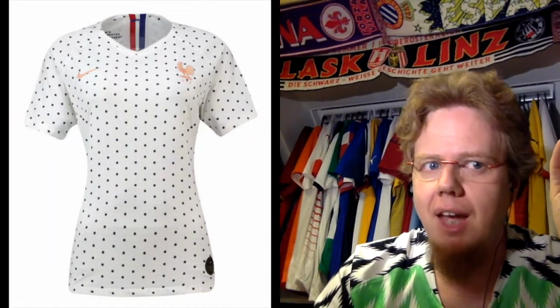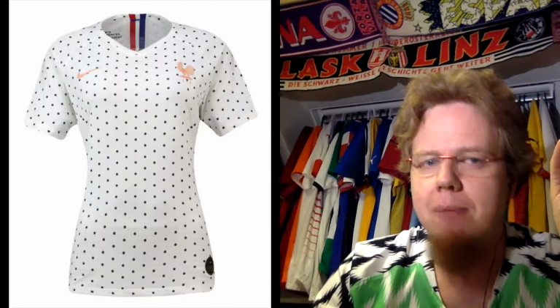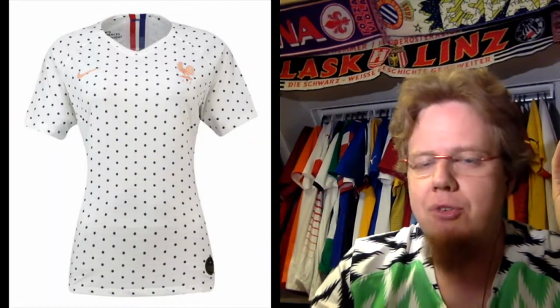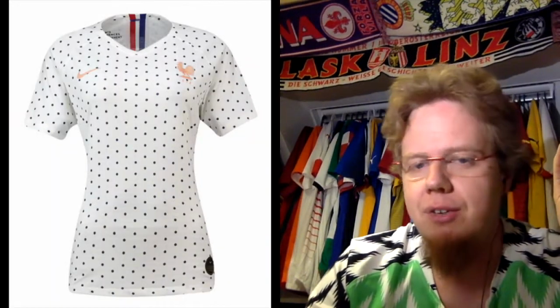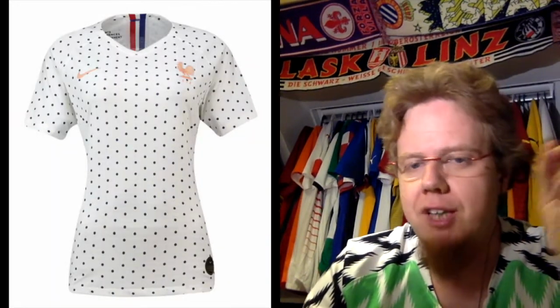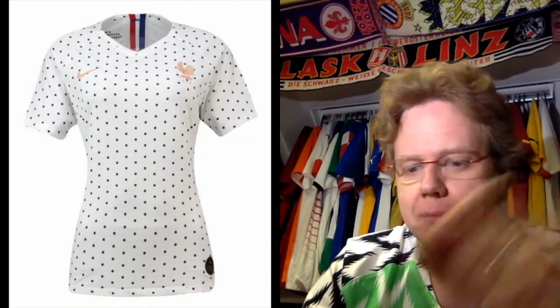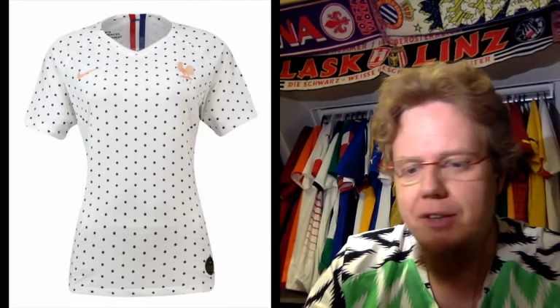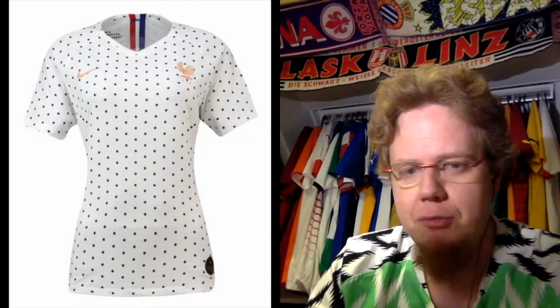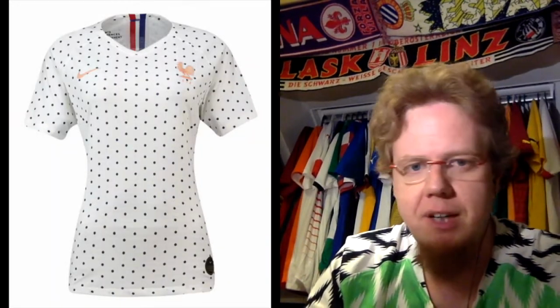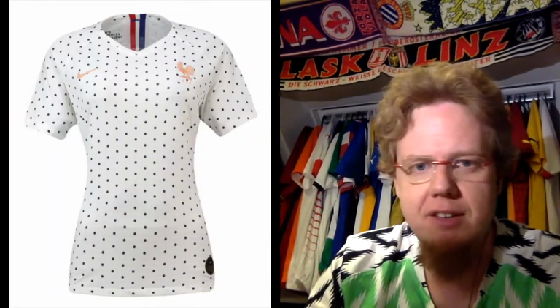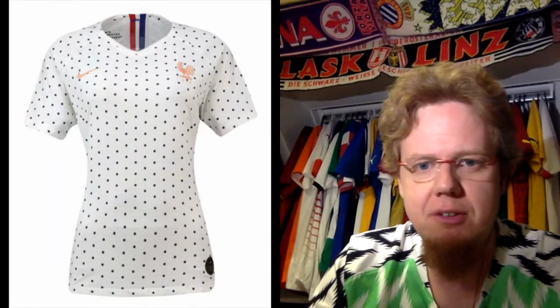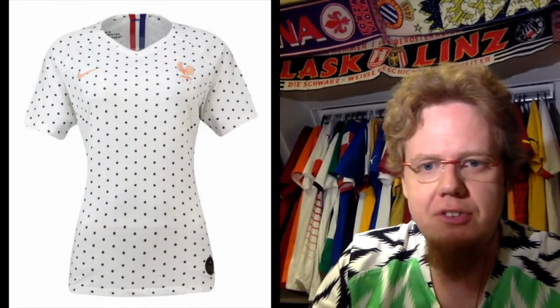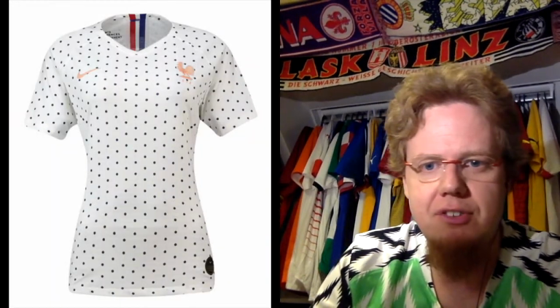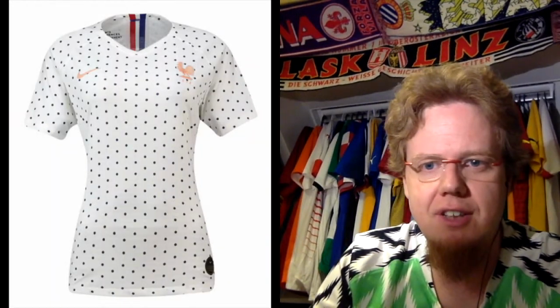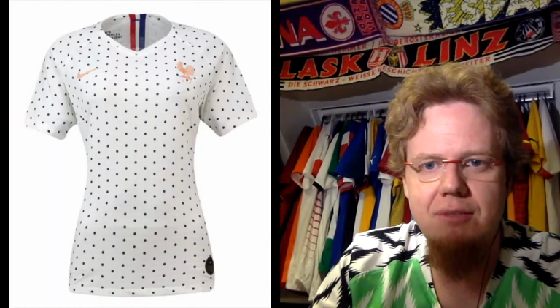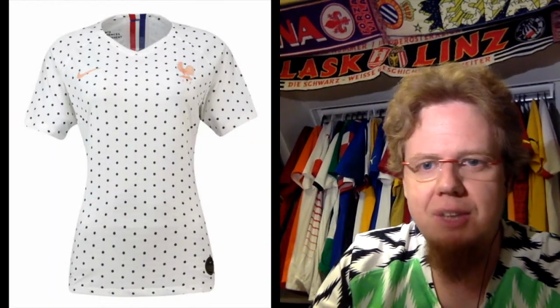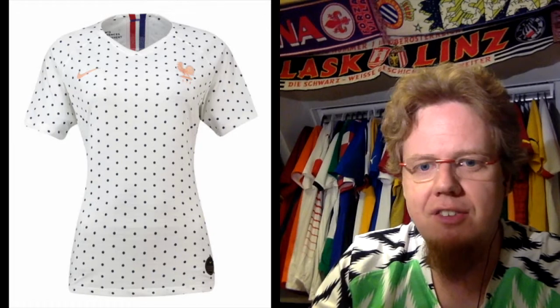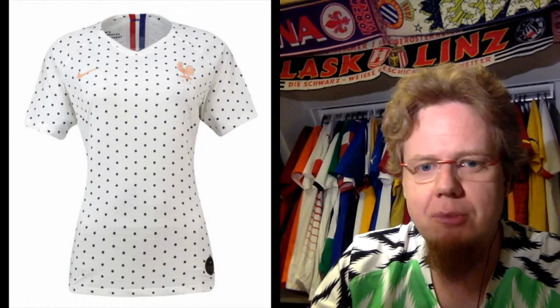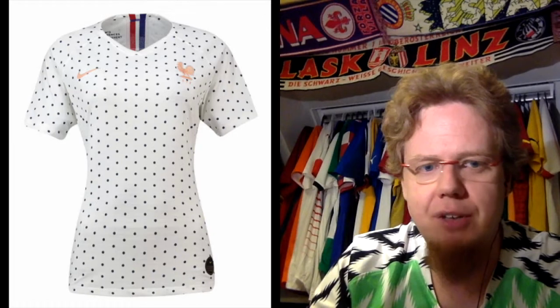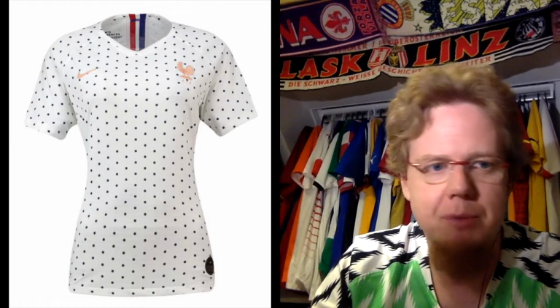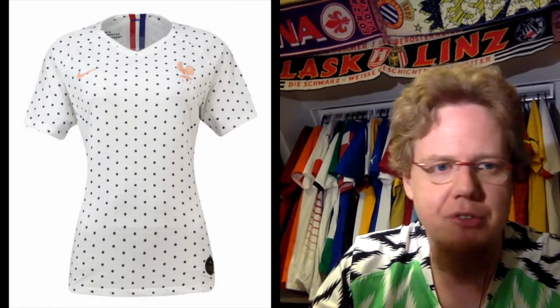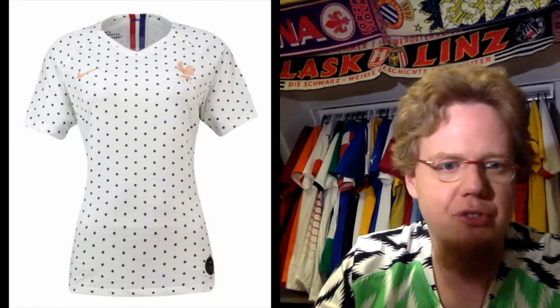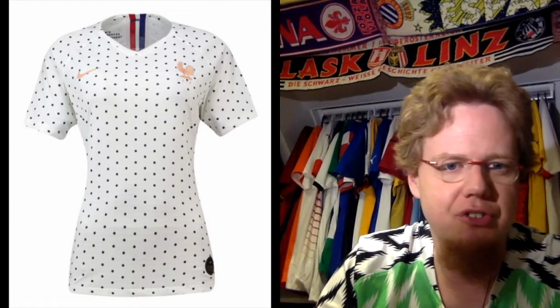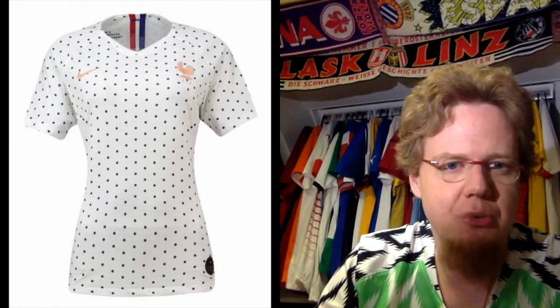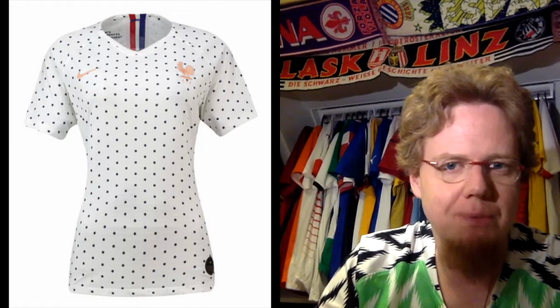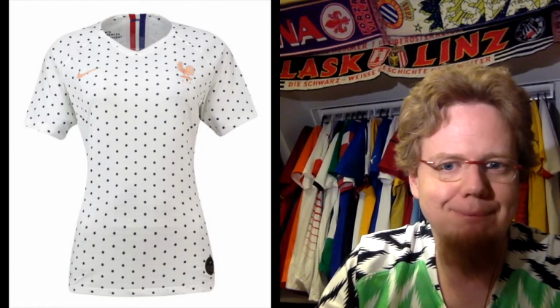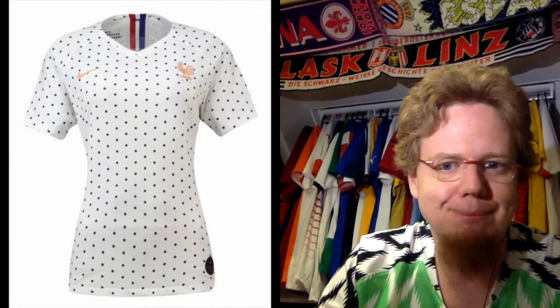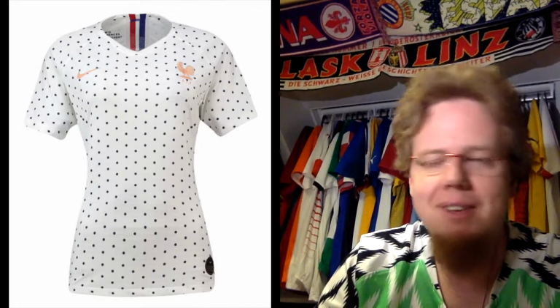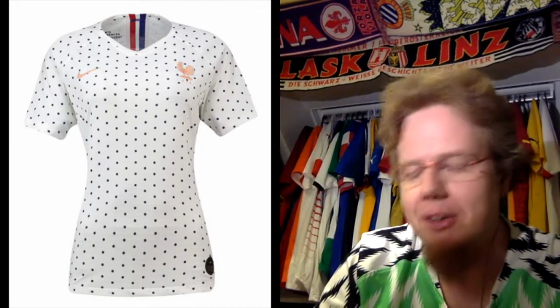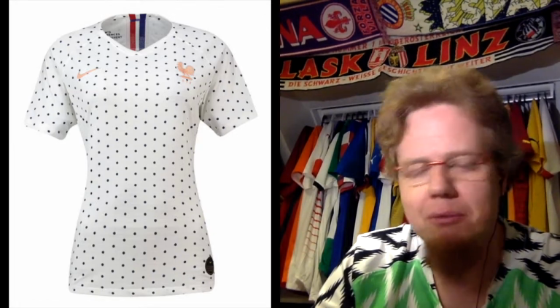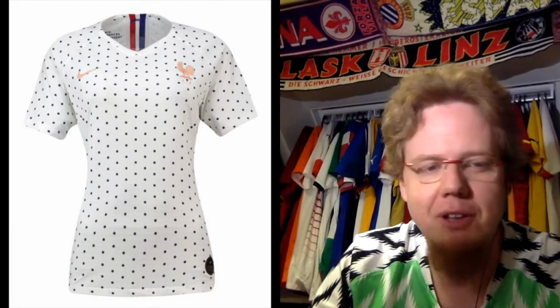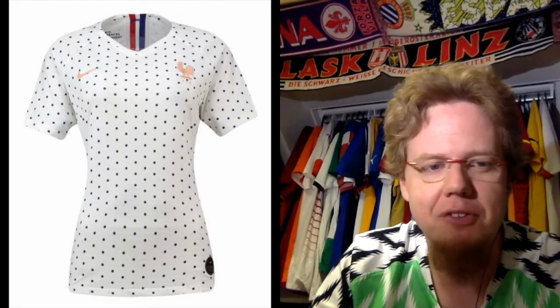I'm trying to get my wife to buy the France away jersey because we need some great women's jerseys too.